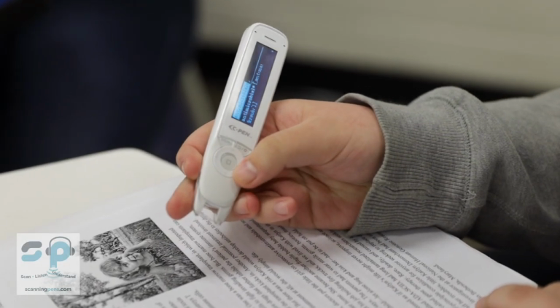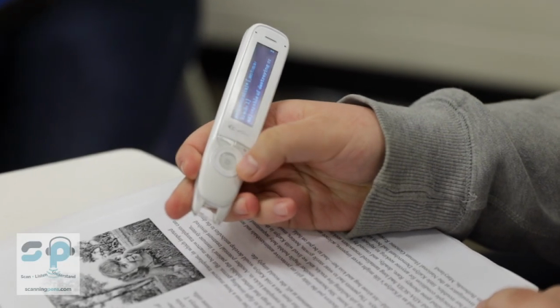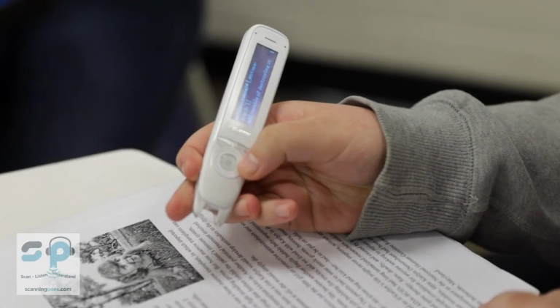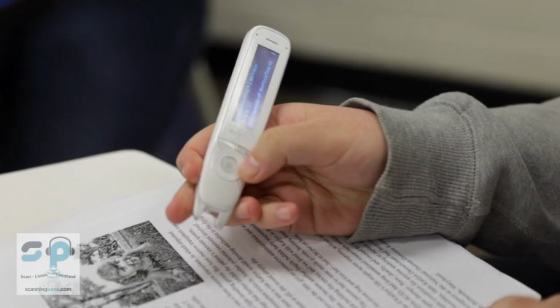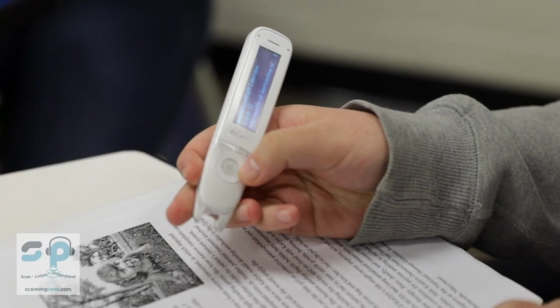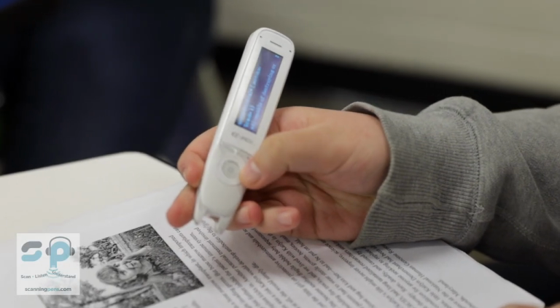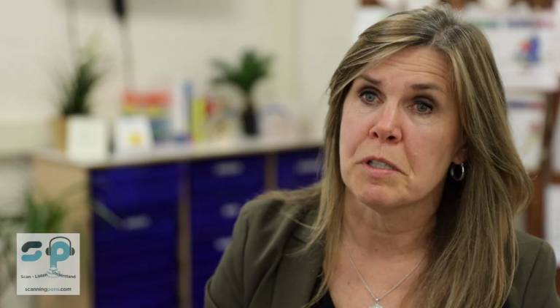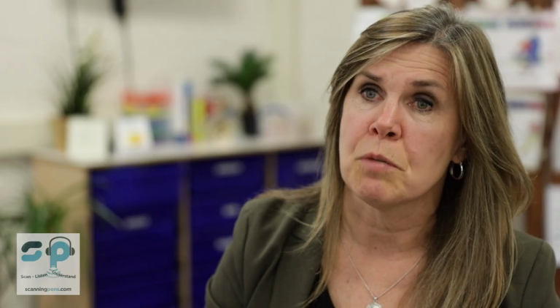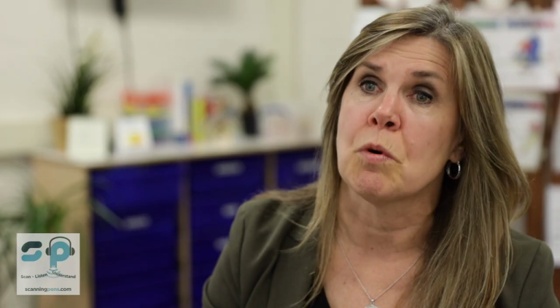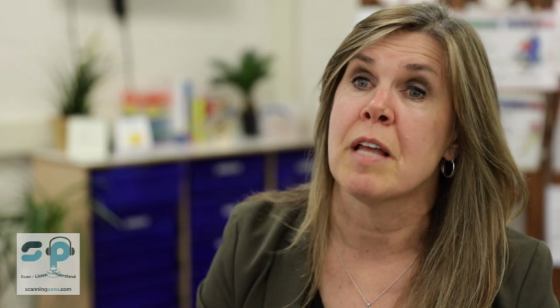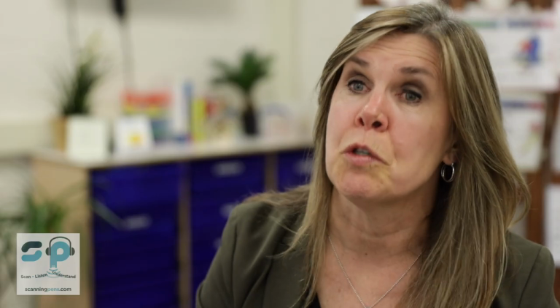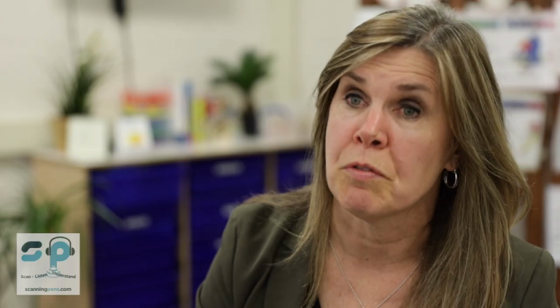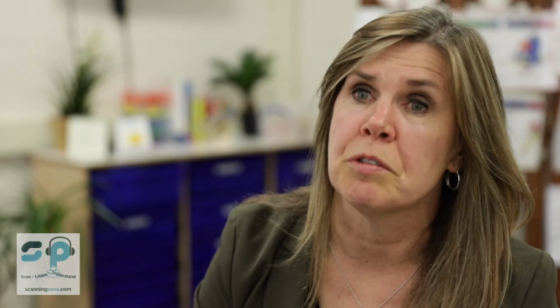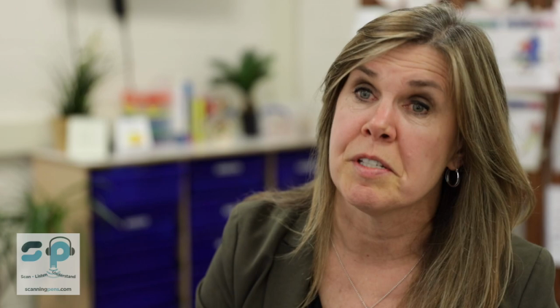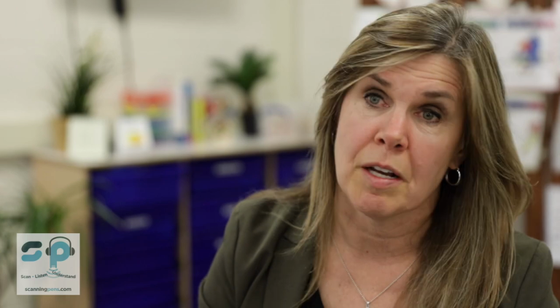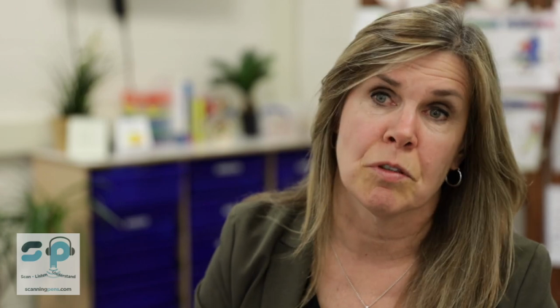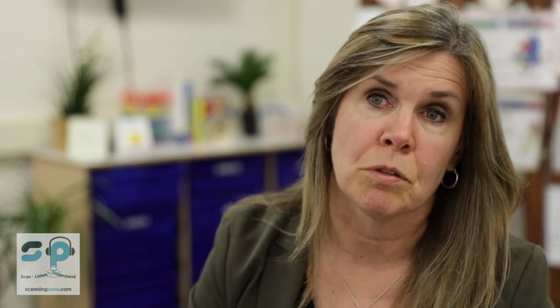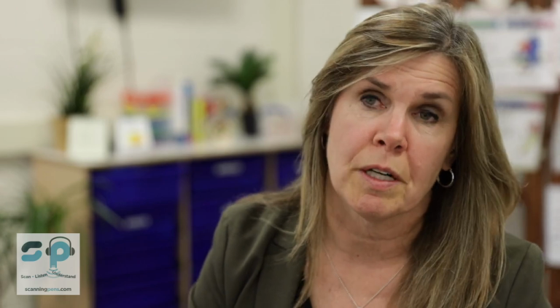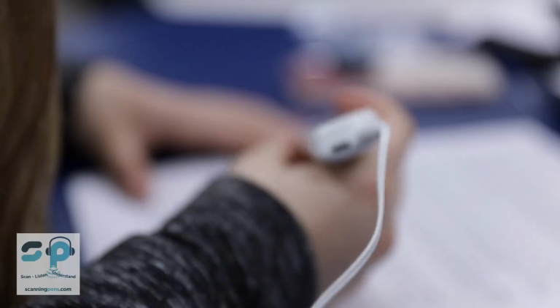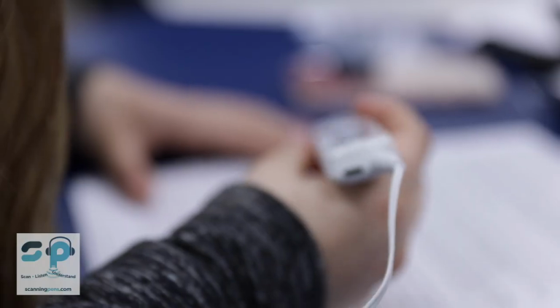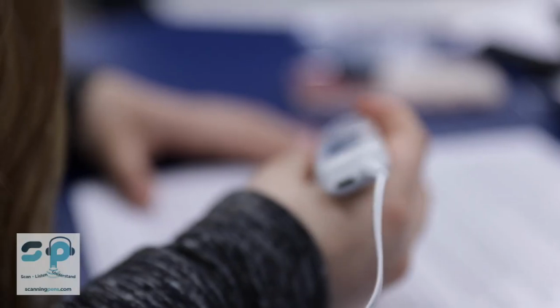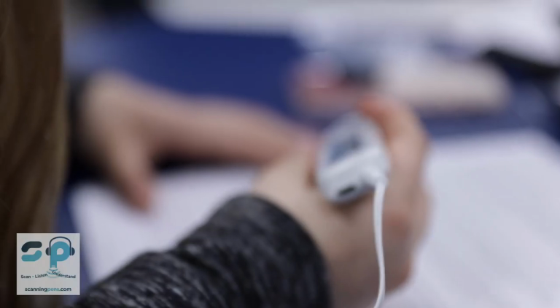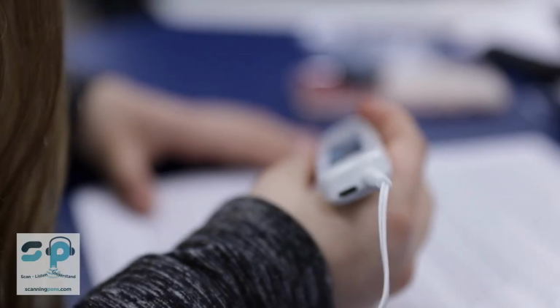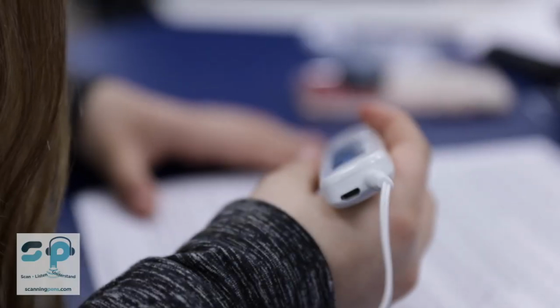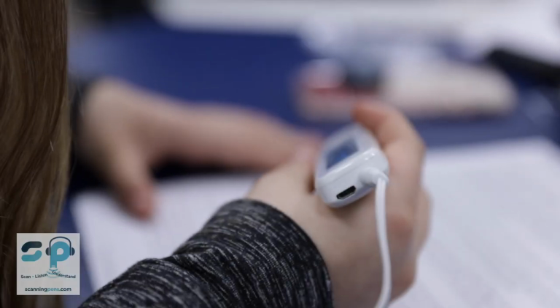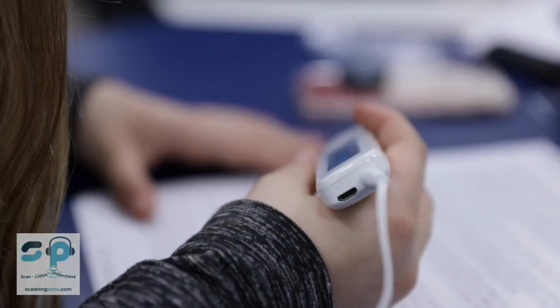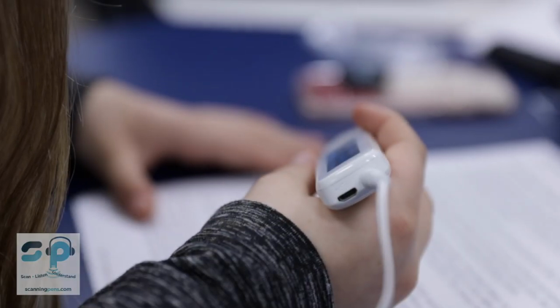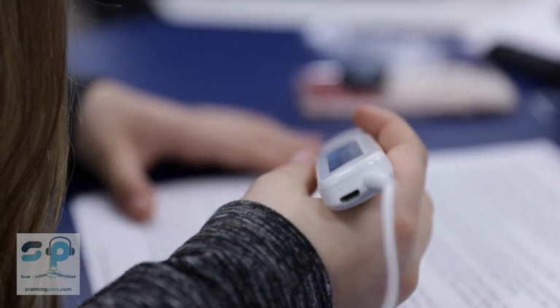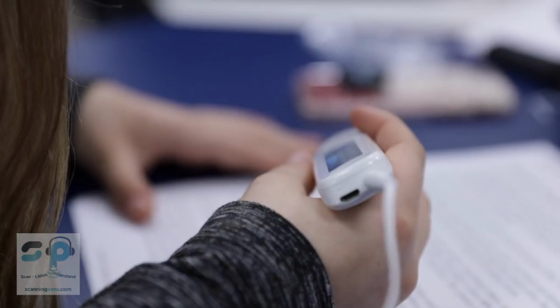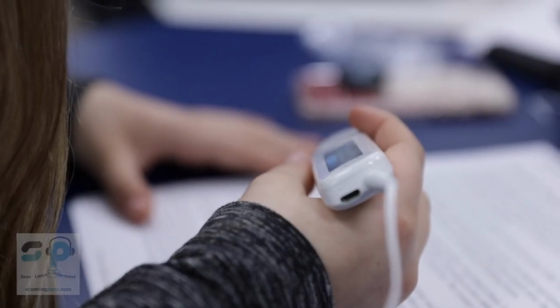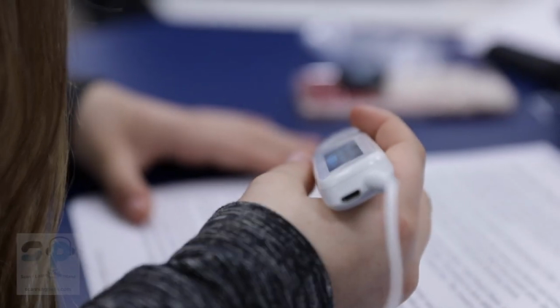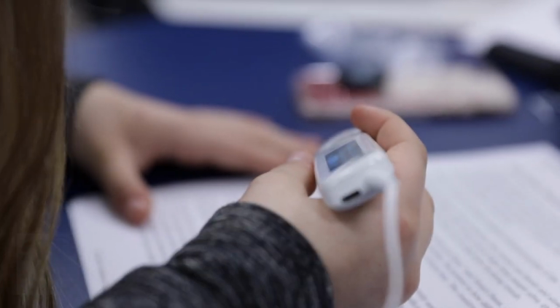The reader pen really supports universal design for learning, and it is a game changer.